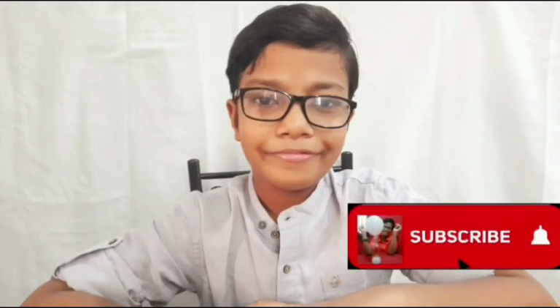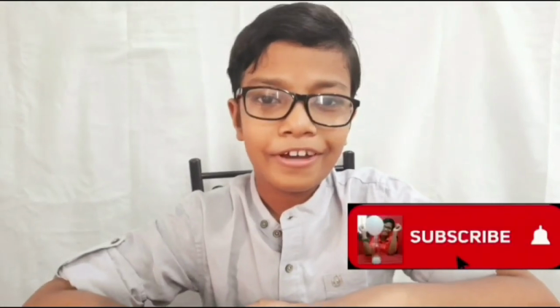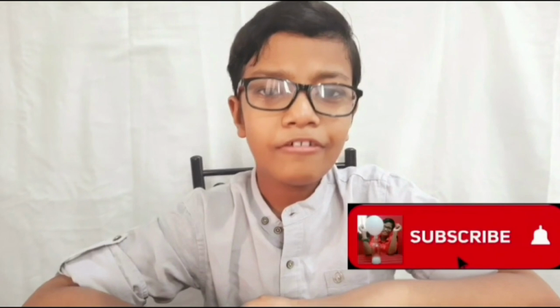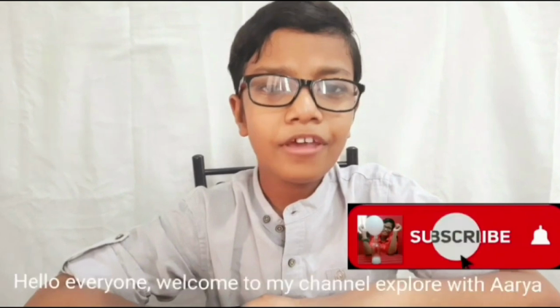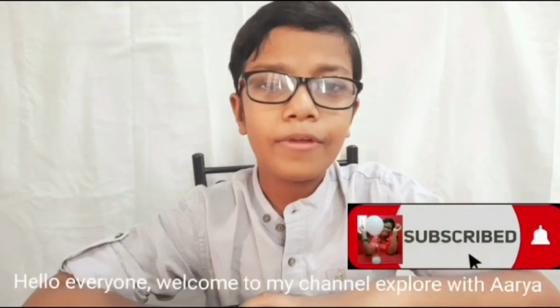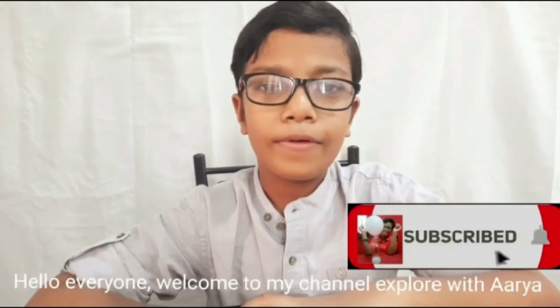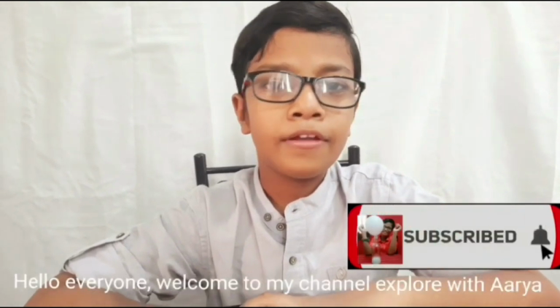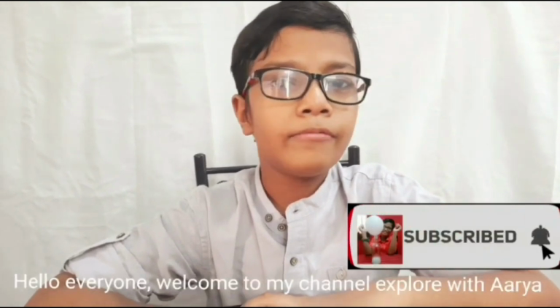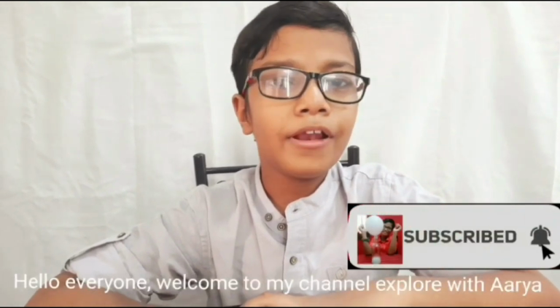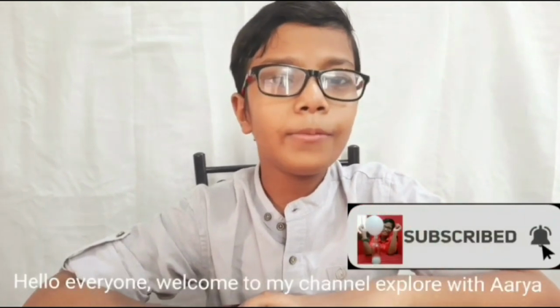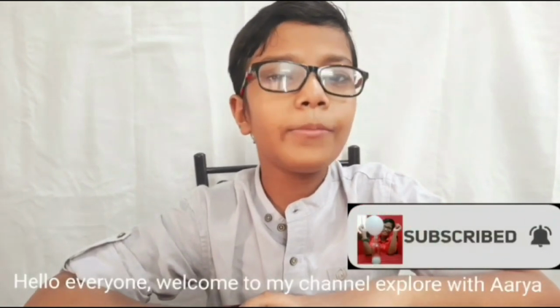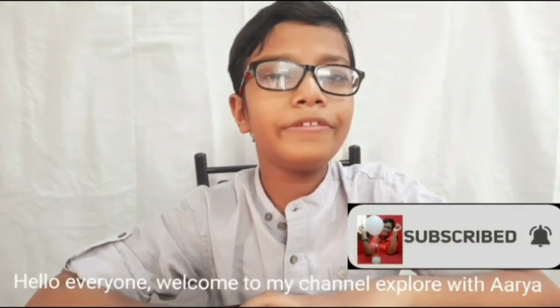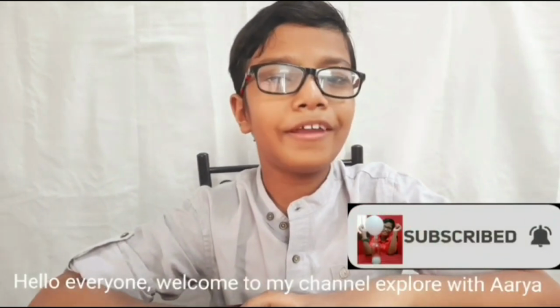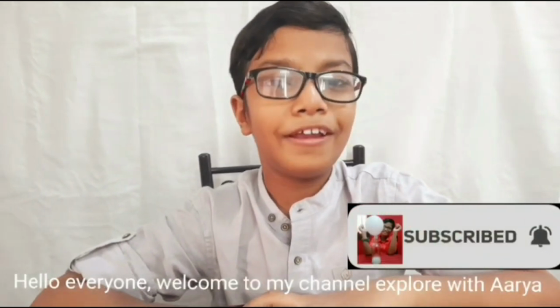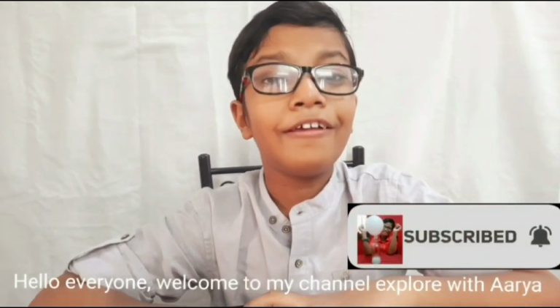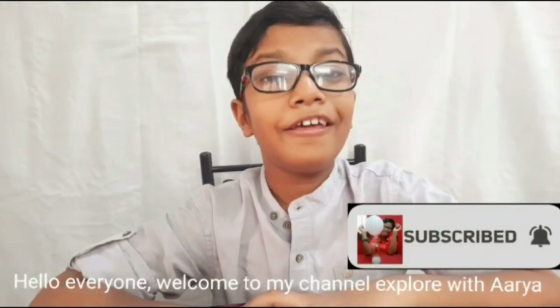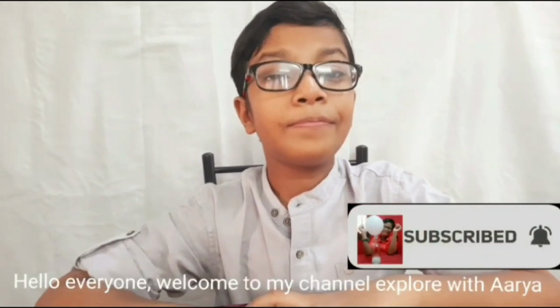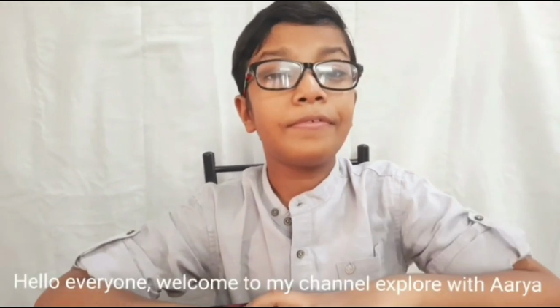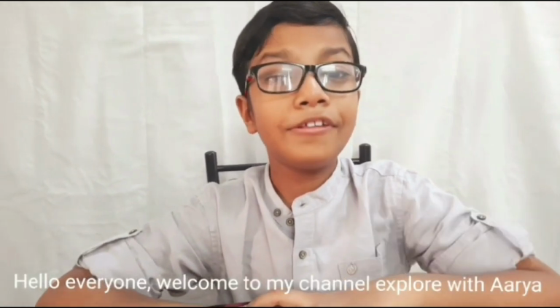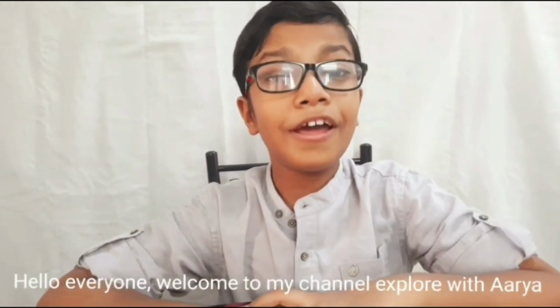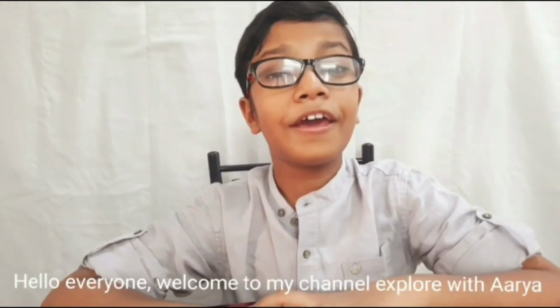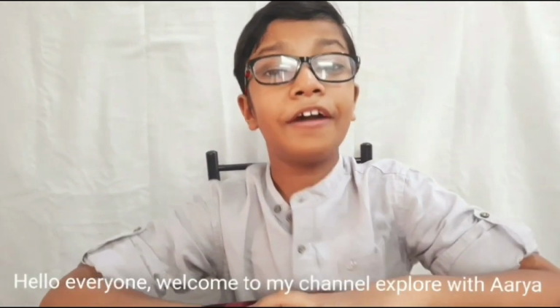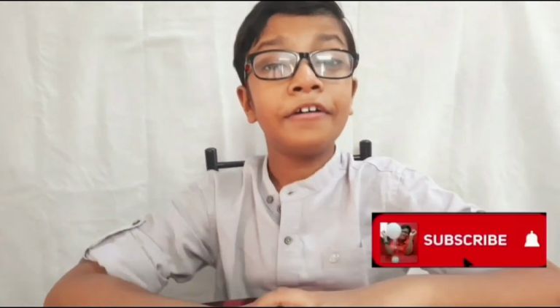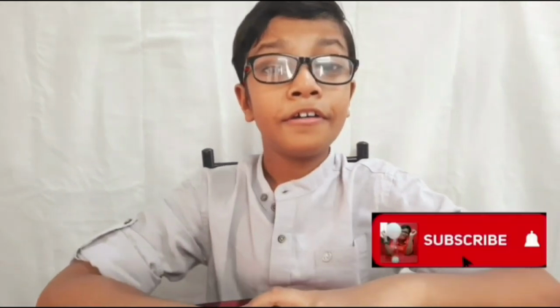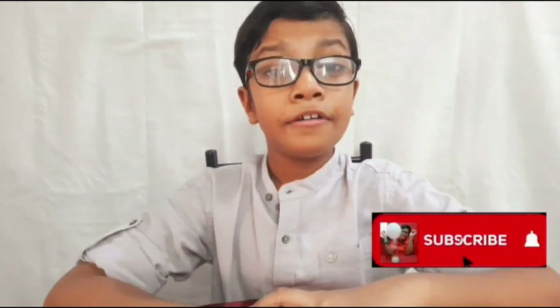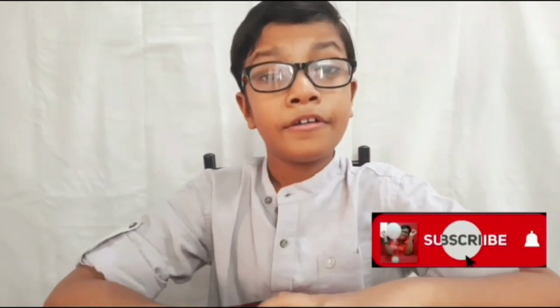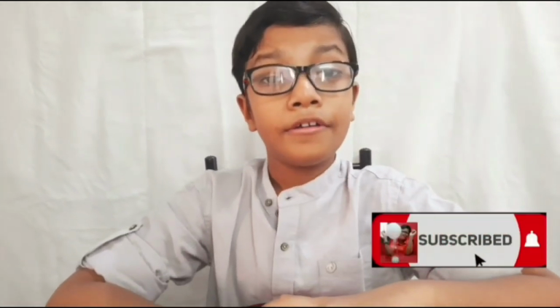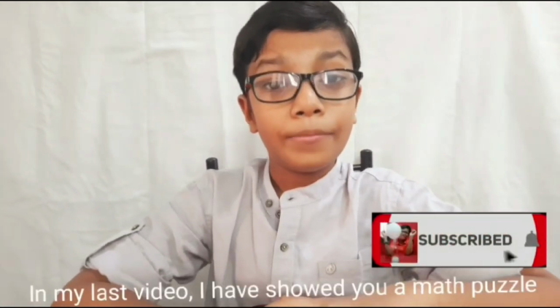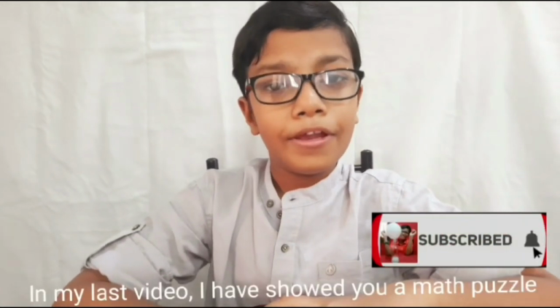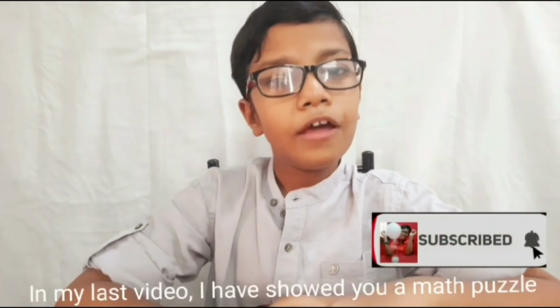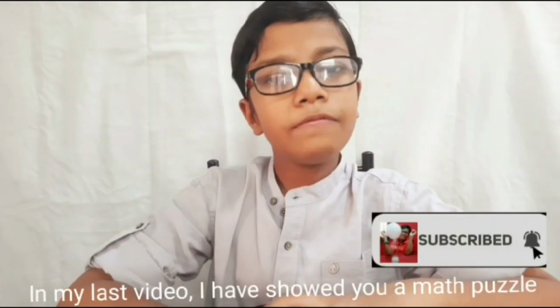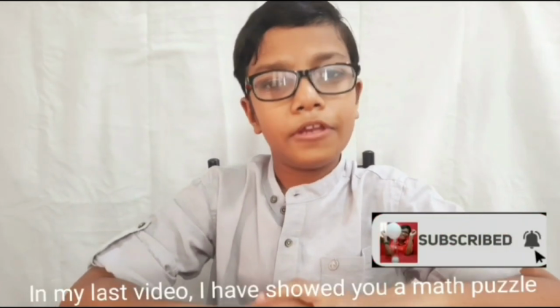Hello everyone, welcome to my channel Exploratoria.